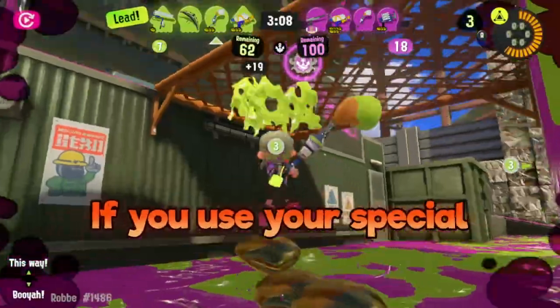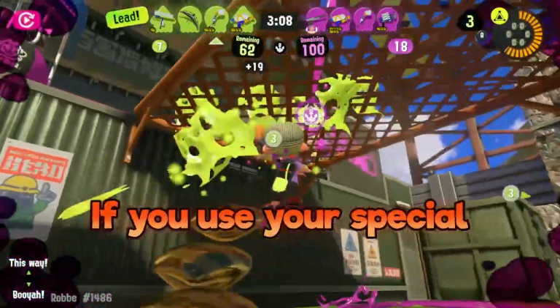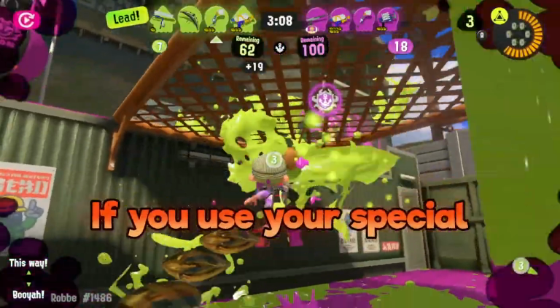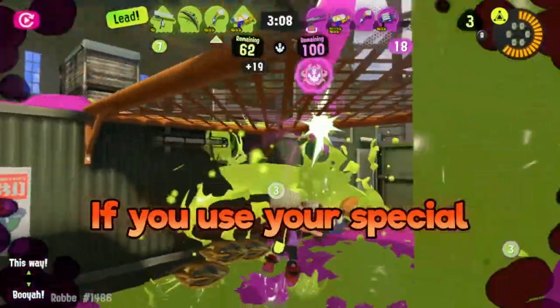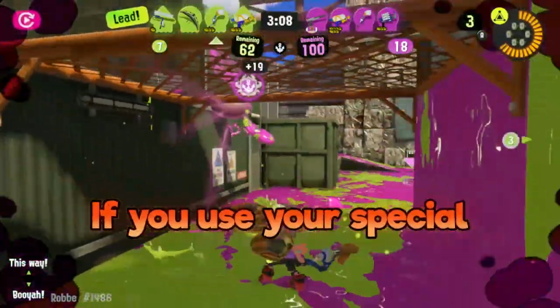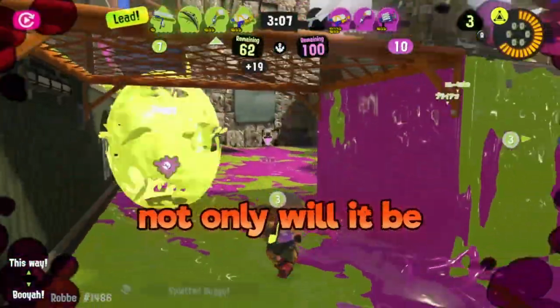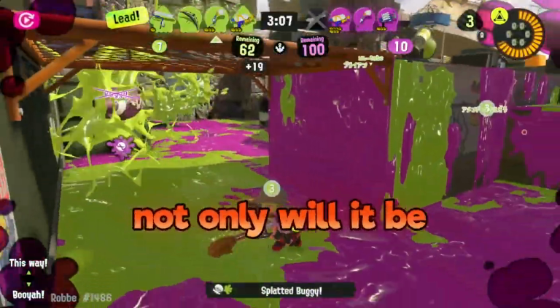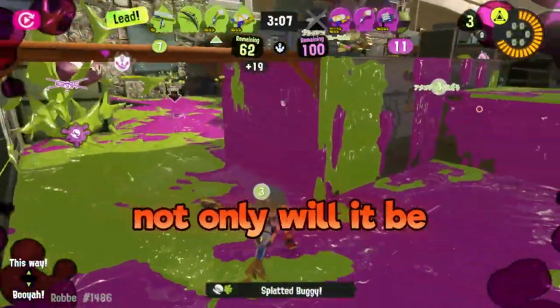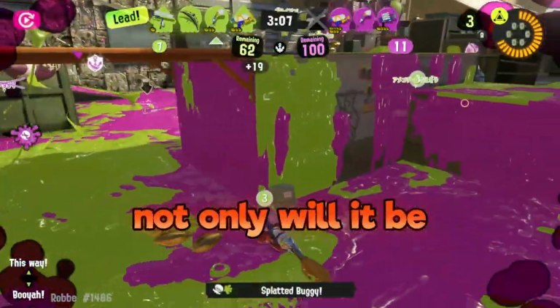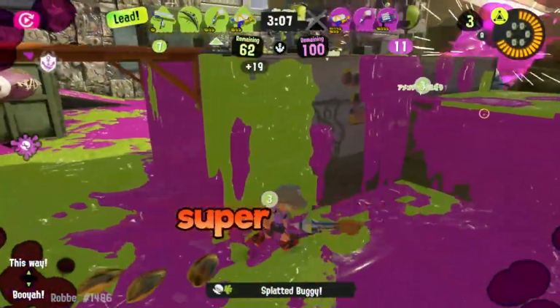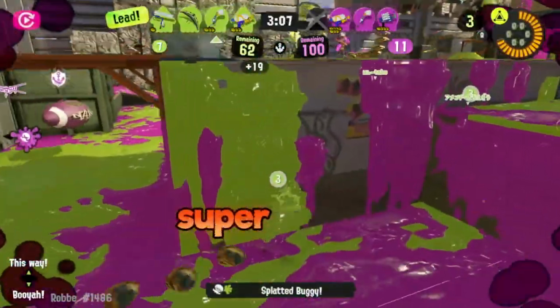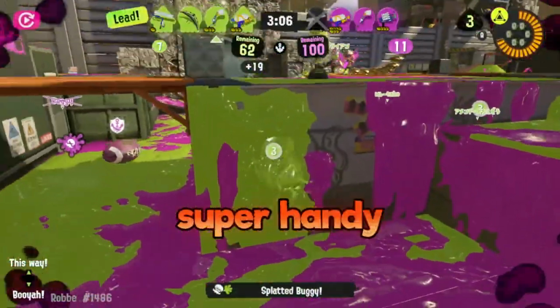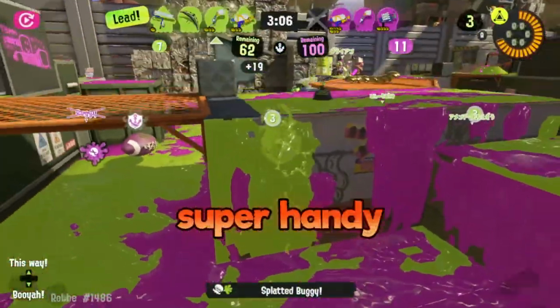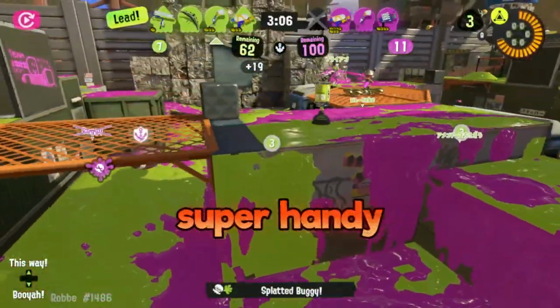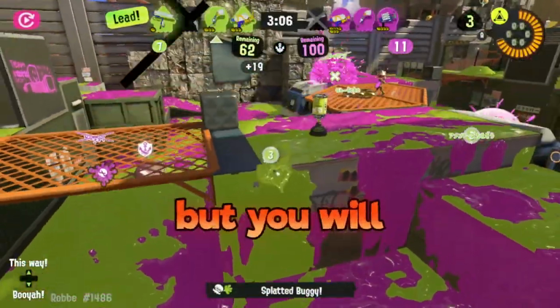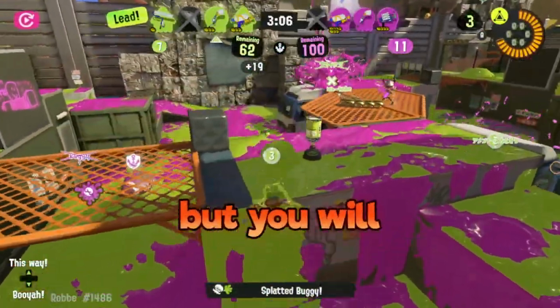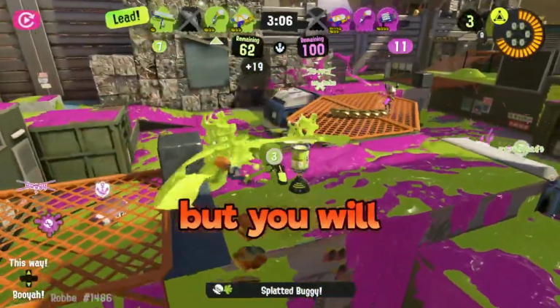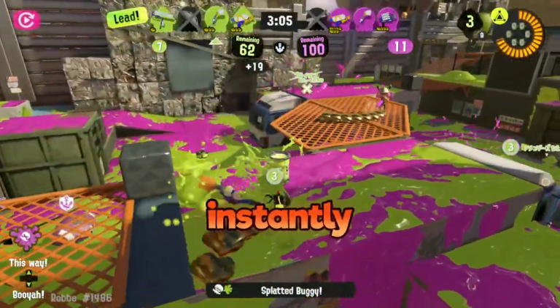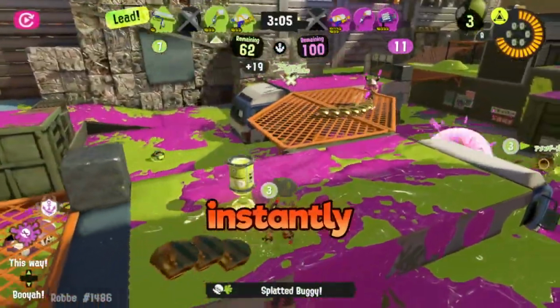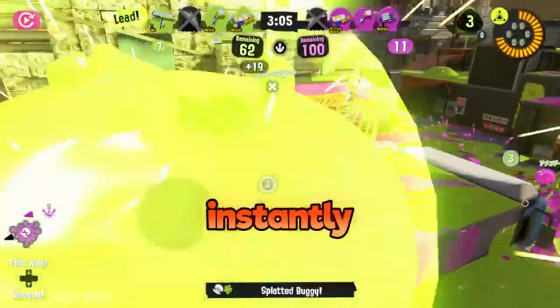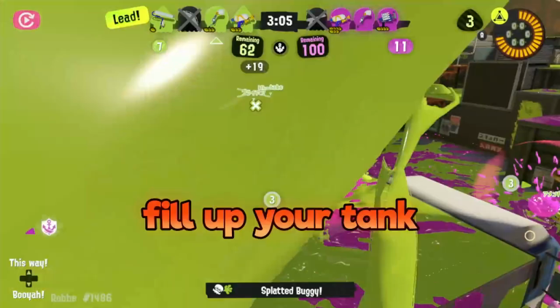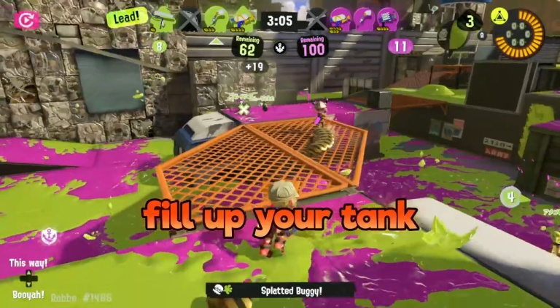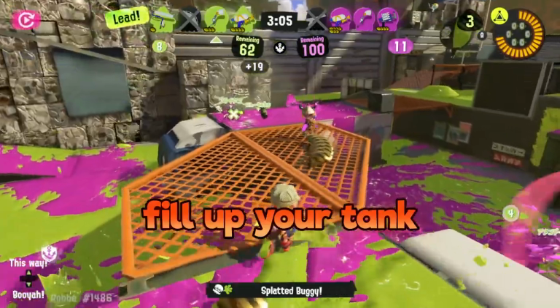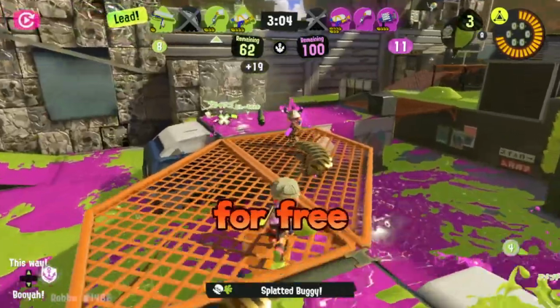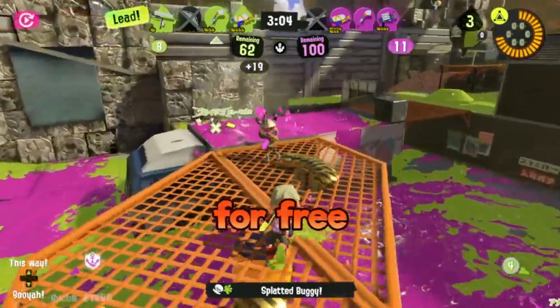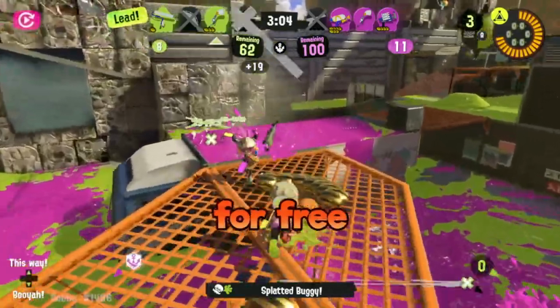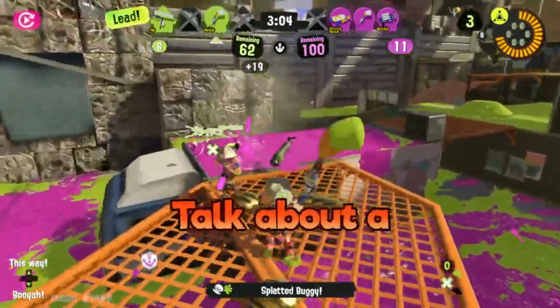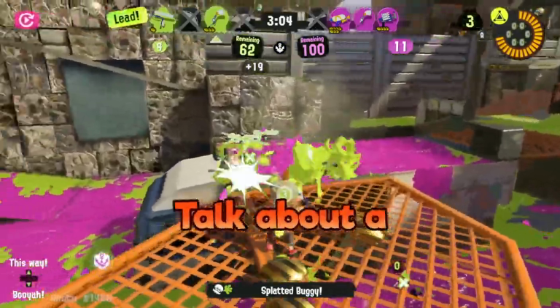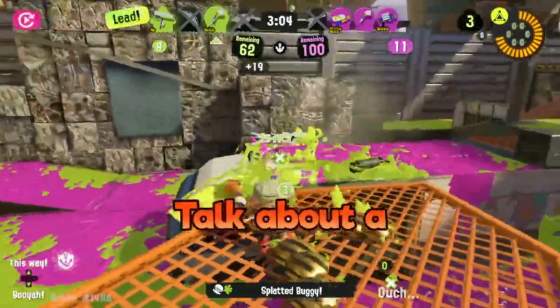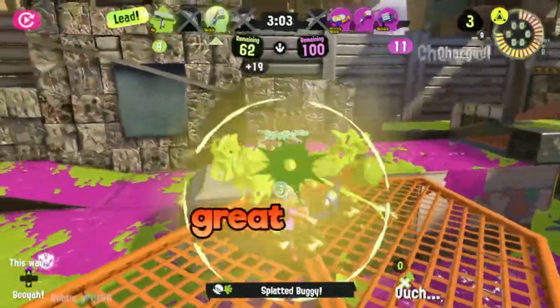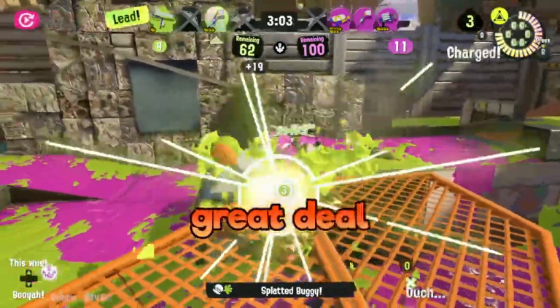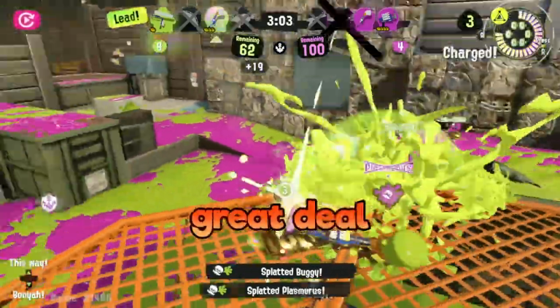If you use your special, not only will it be super handy, but you will instantly fill up your tank for free. Talk about a great deal!